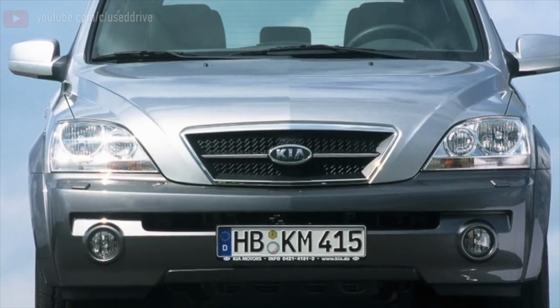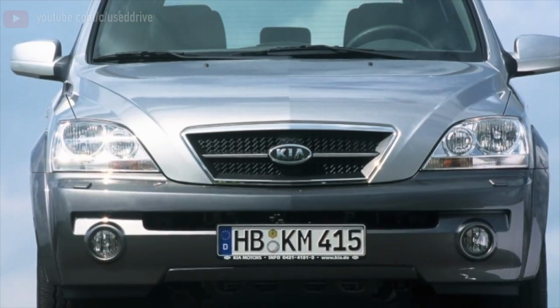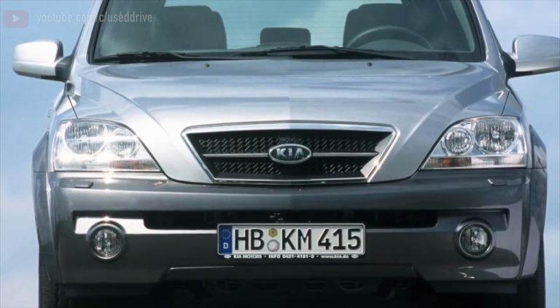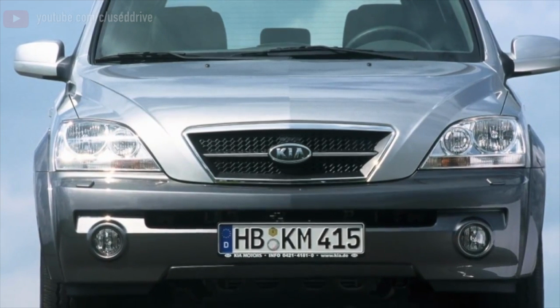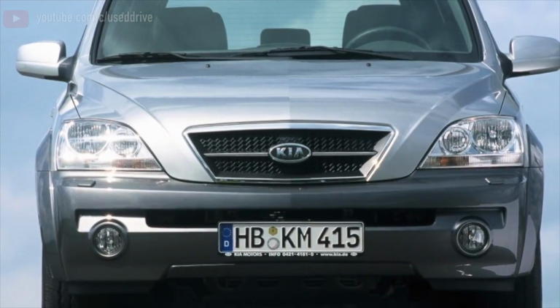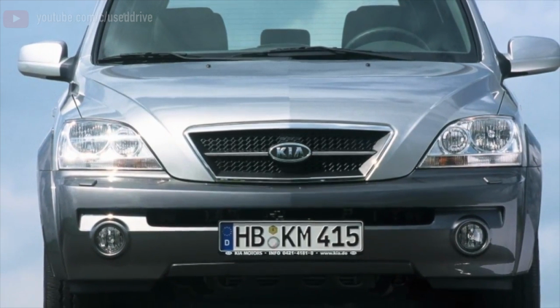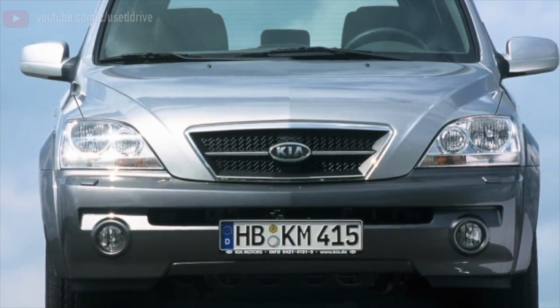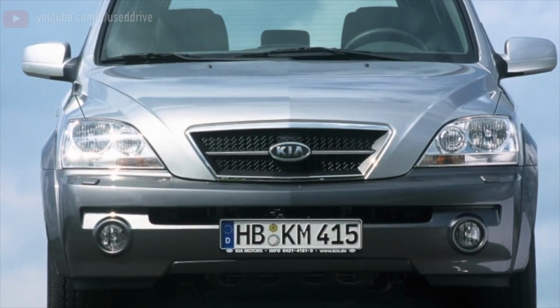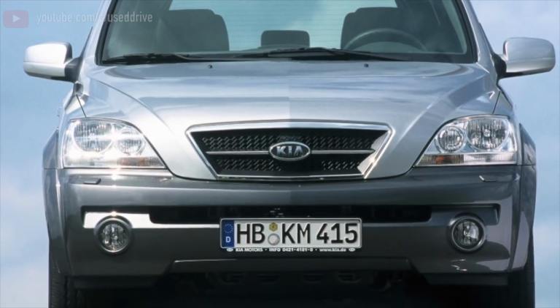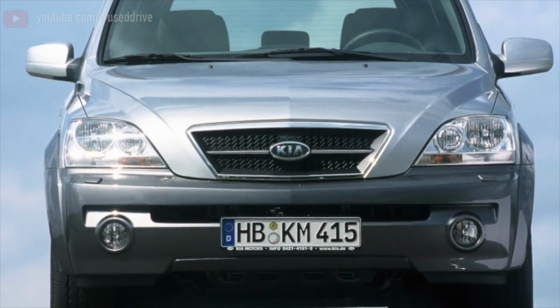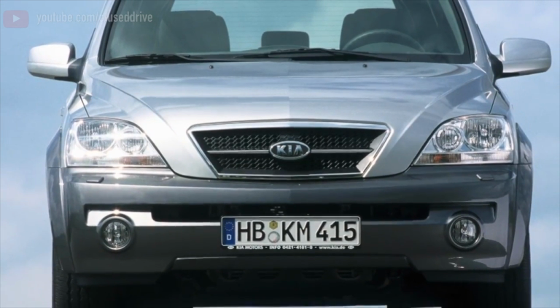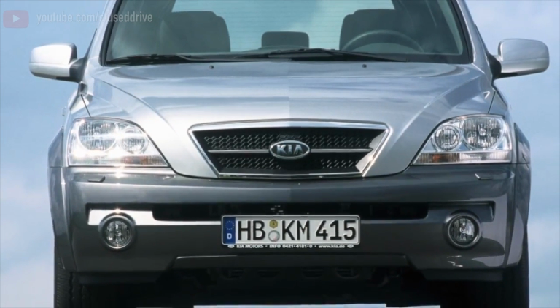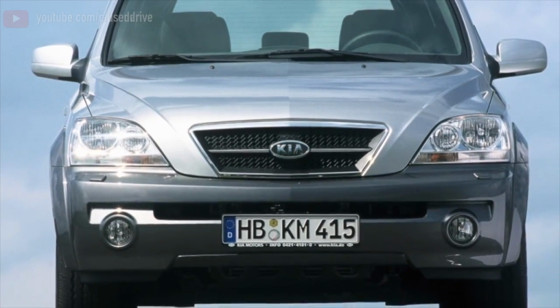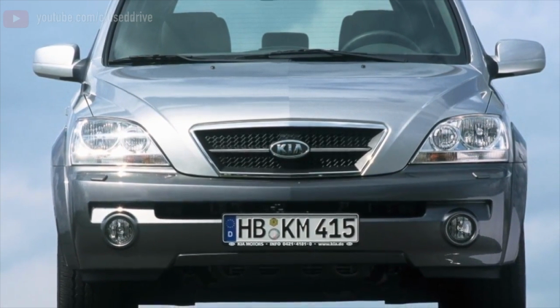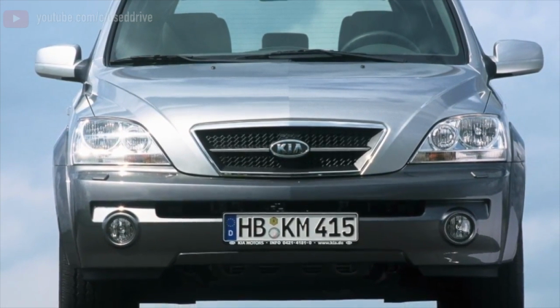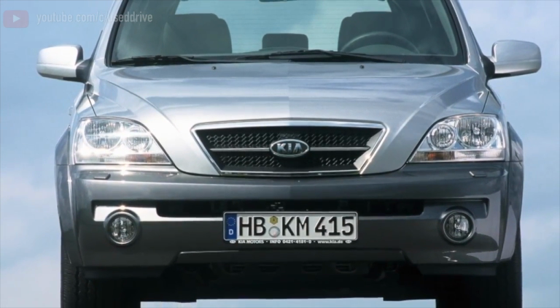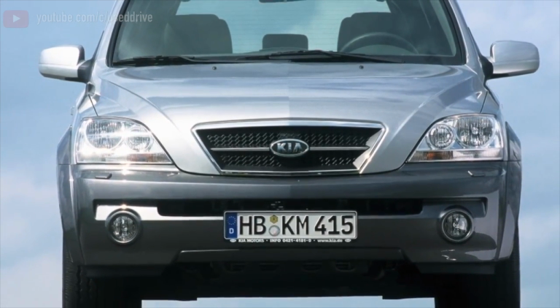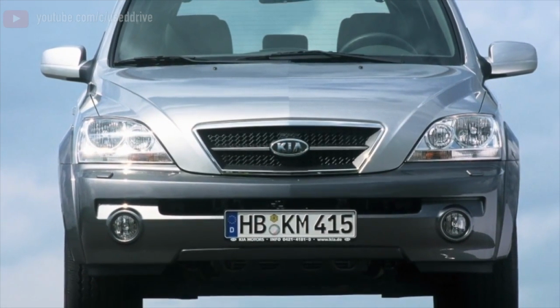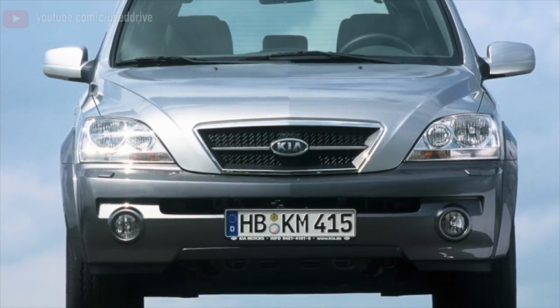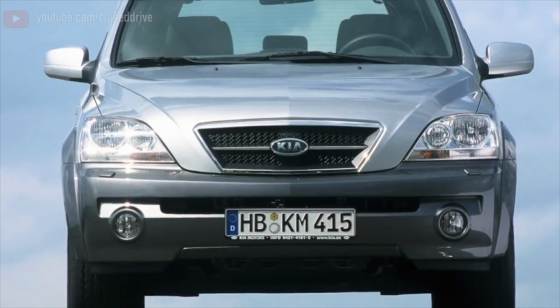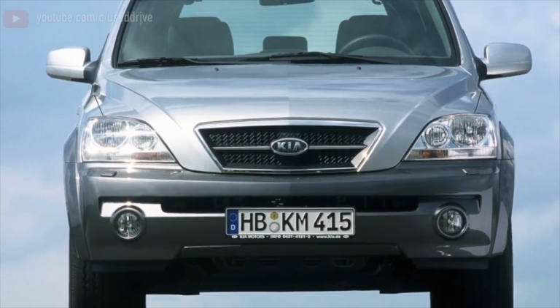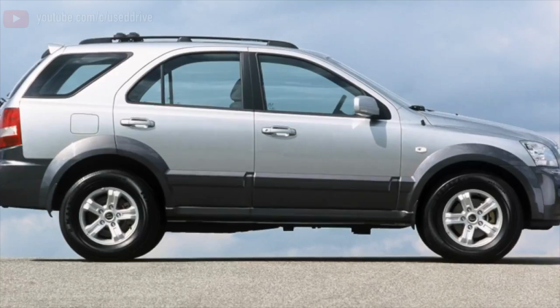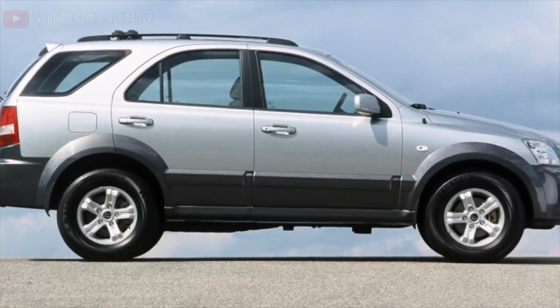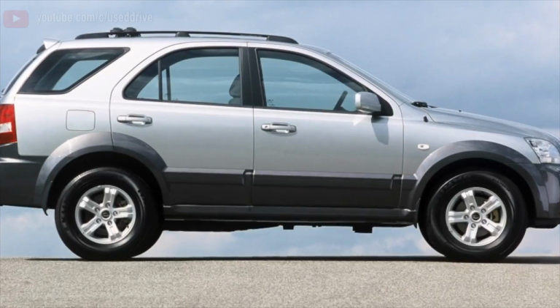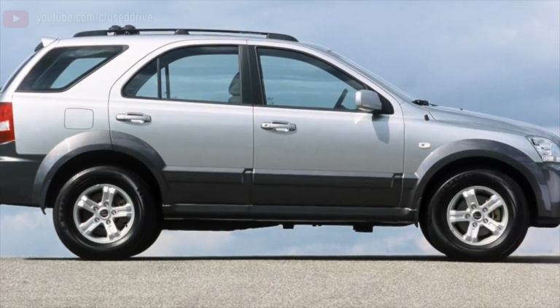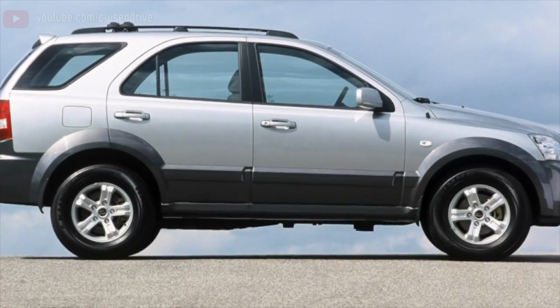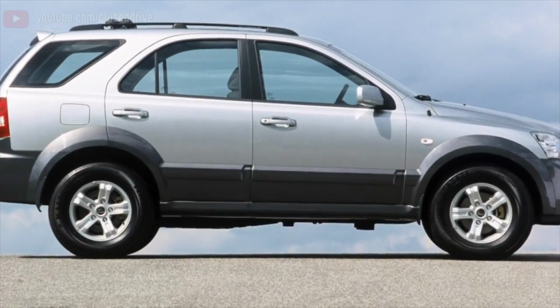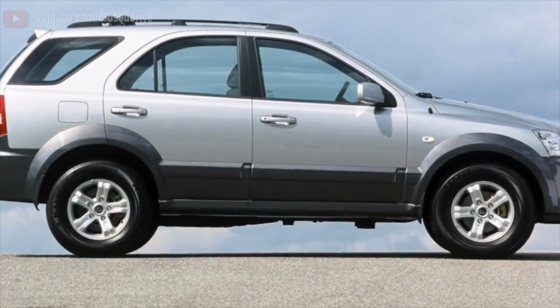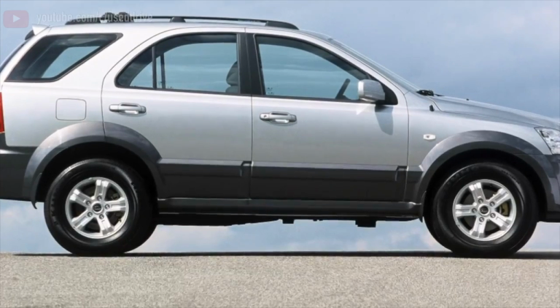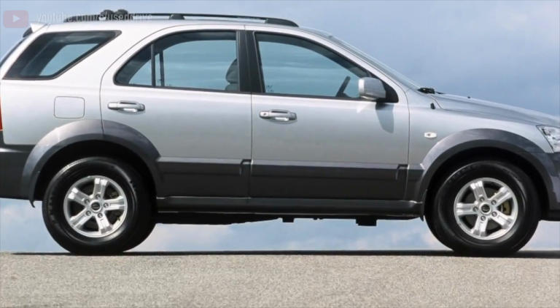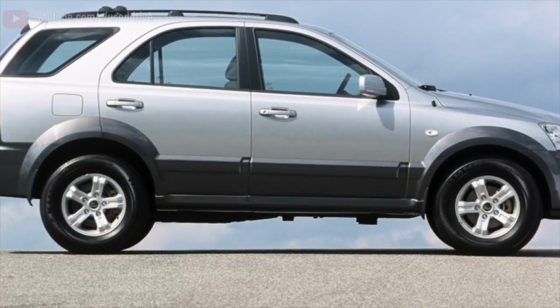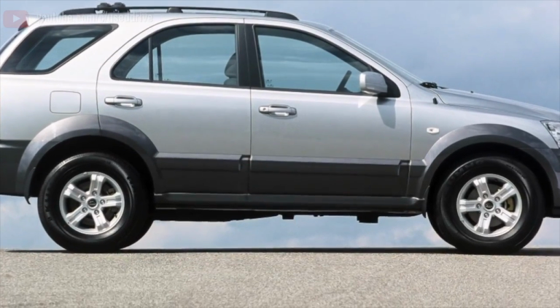Greetings dear friends! I present to your attention the most common malfunctions and breakdowns that occur on the Kia Sorento.